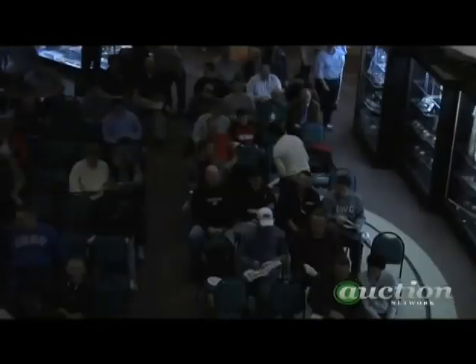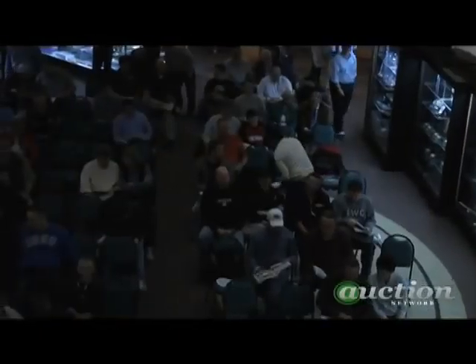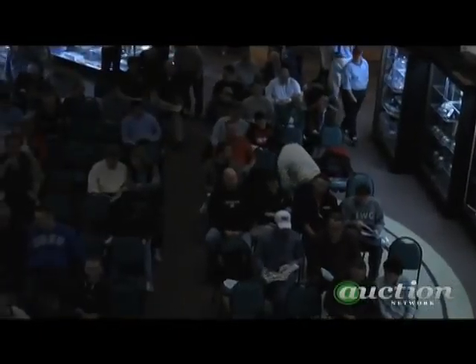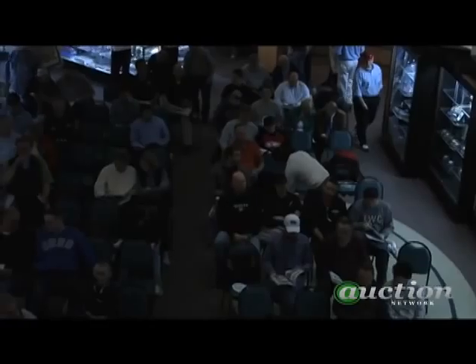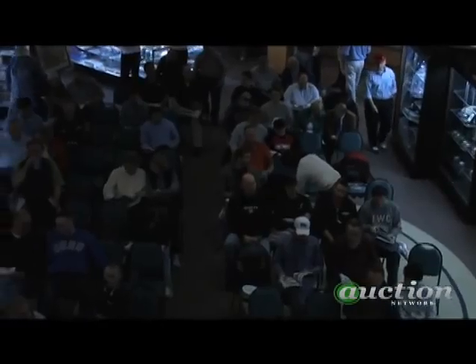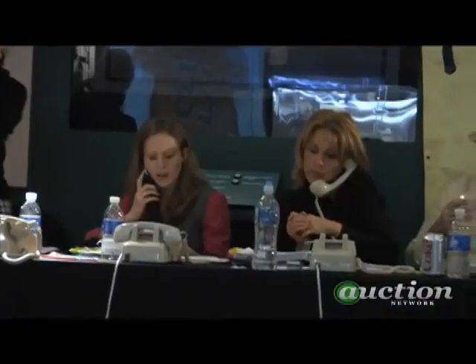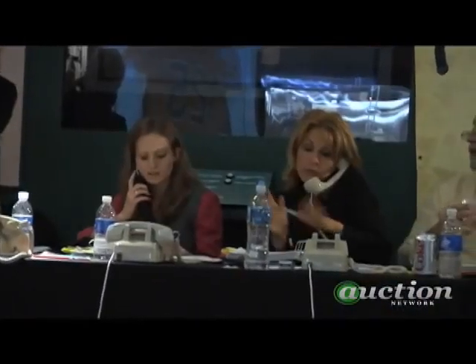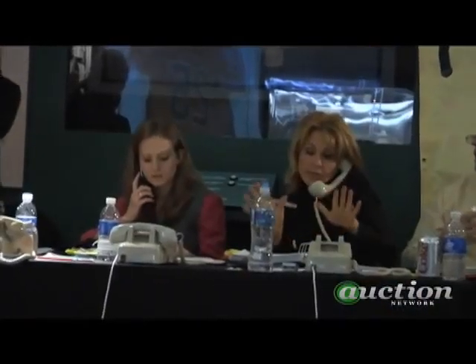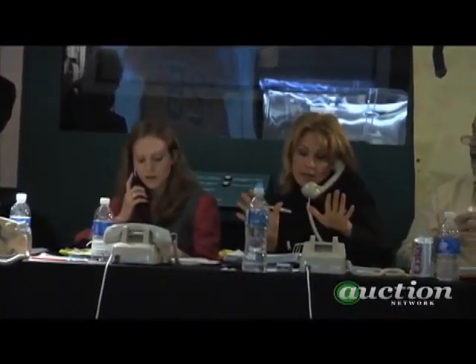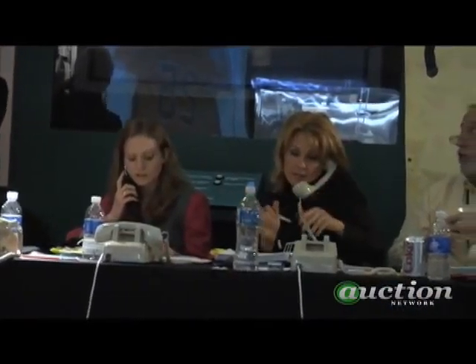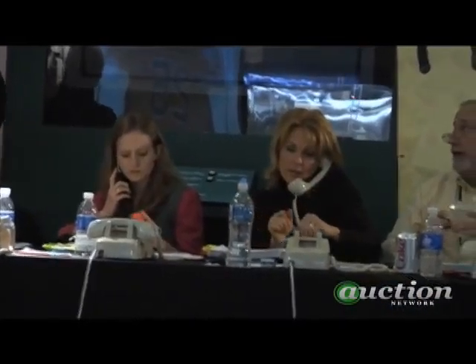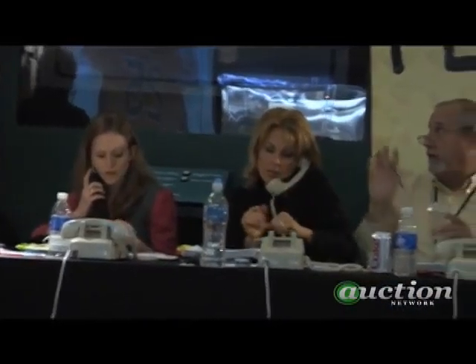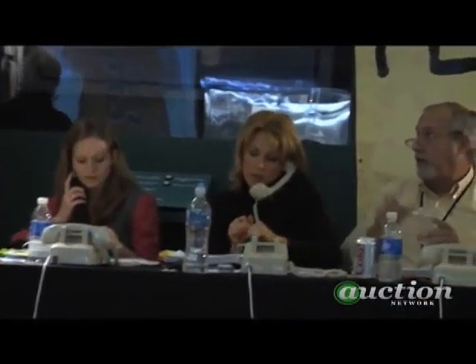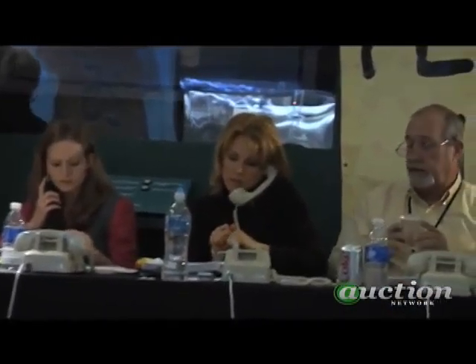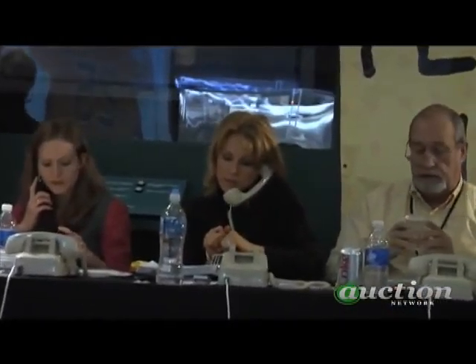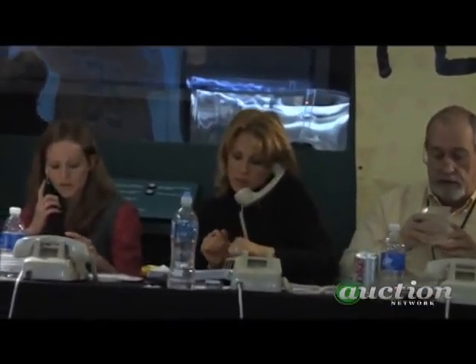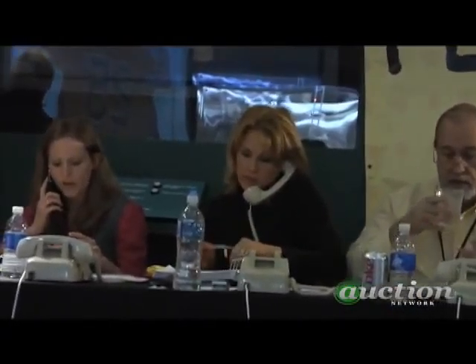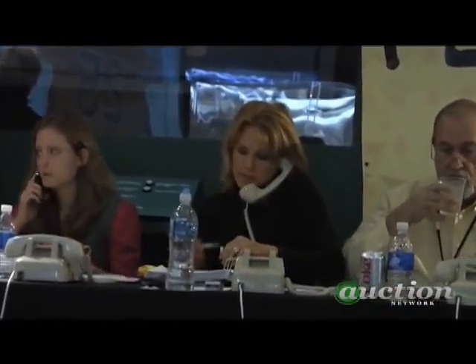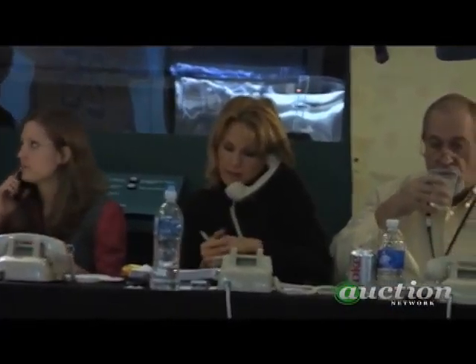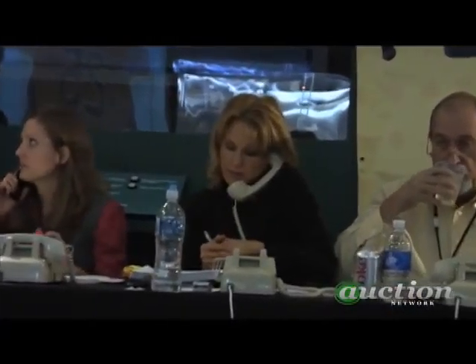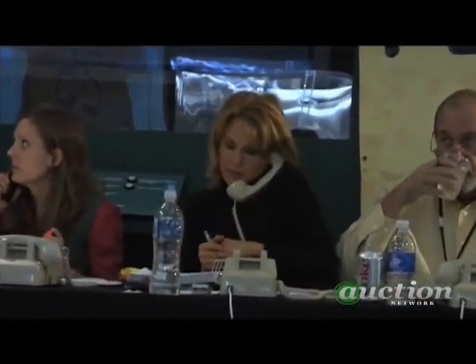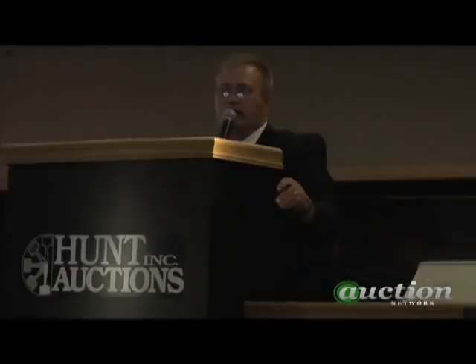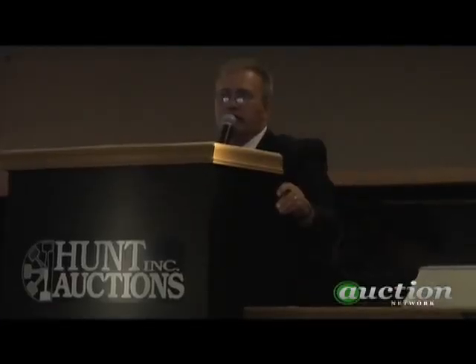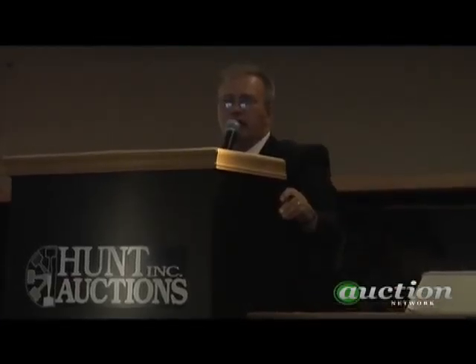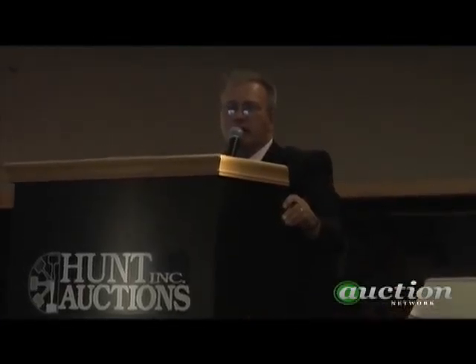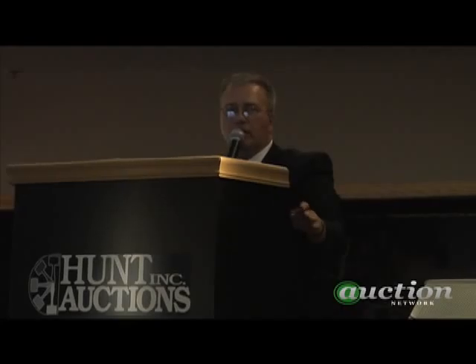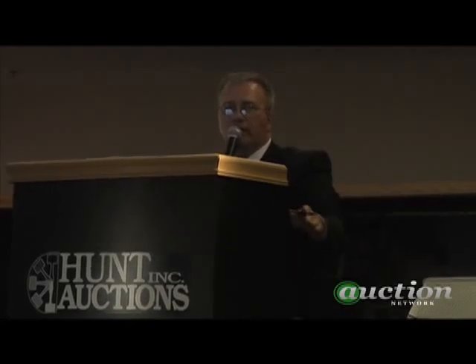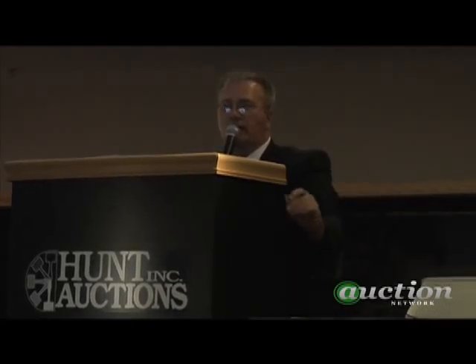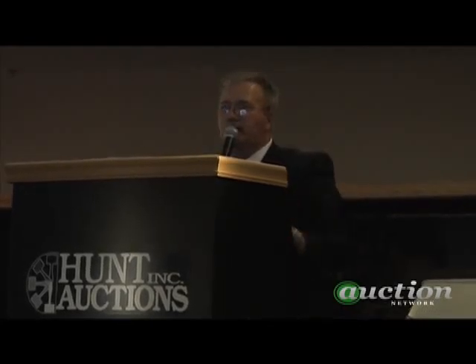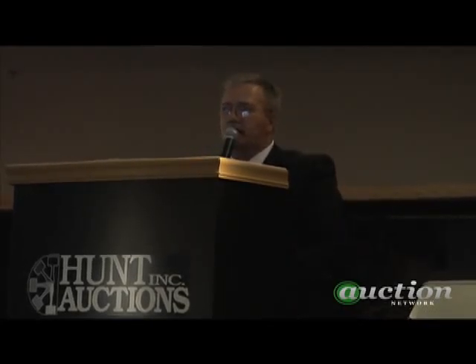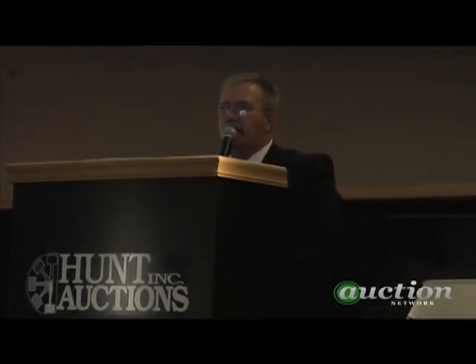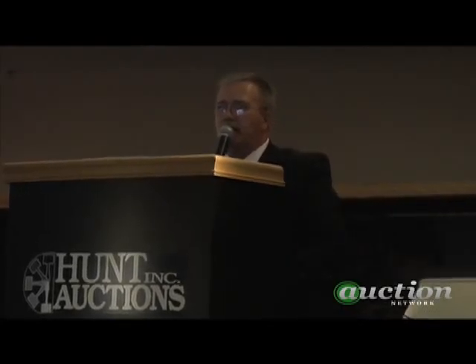$850,000... $900,000... $960,000... $15,000. Nobody gets $16,000. You're at $16,000.